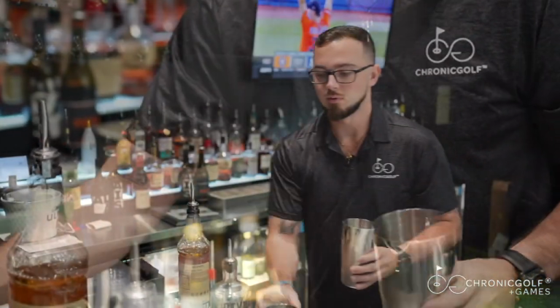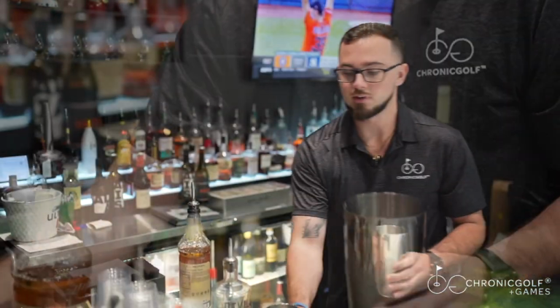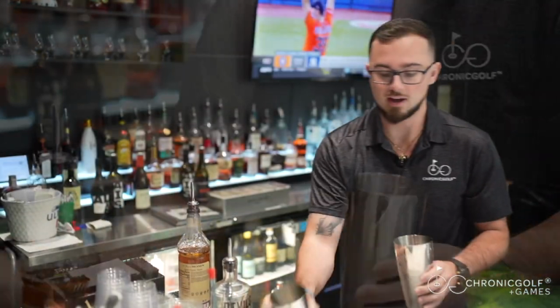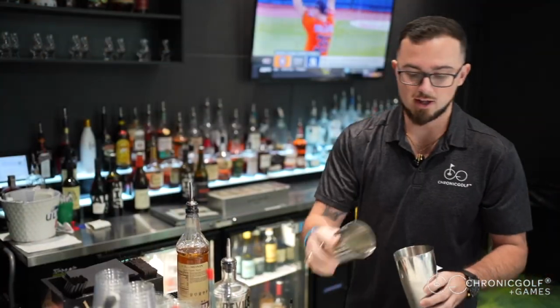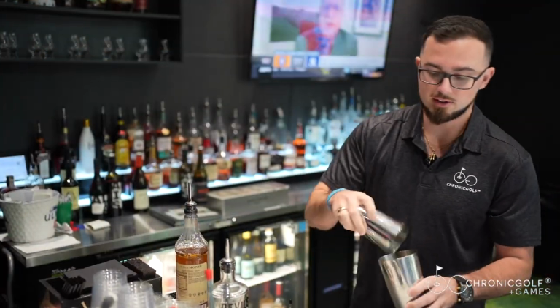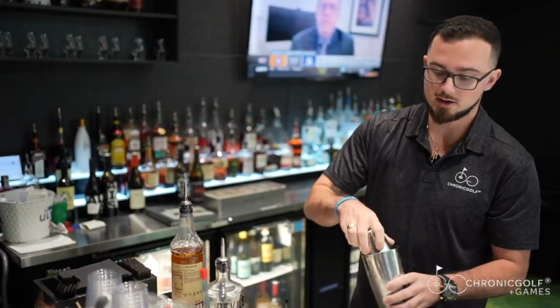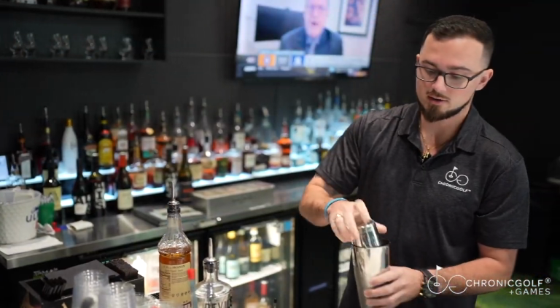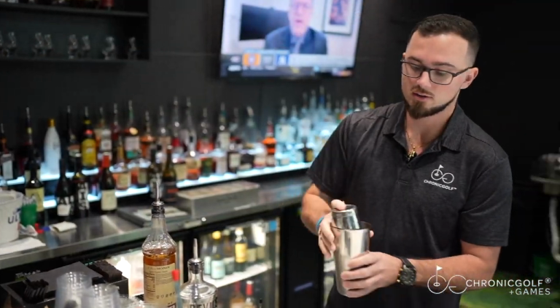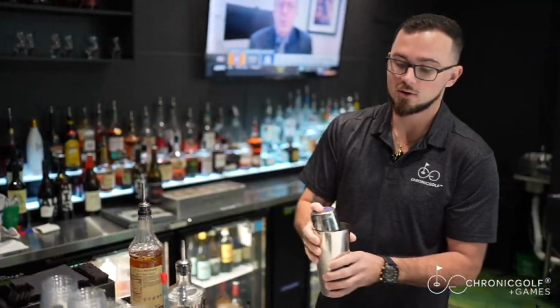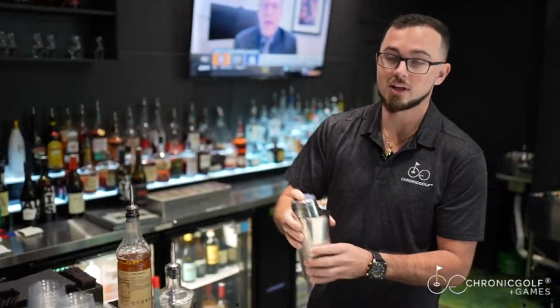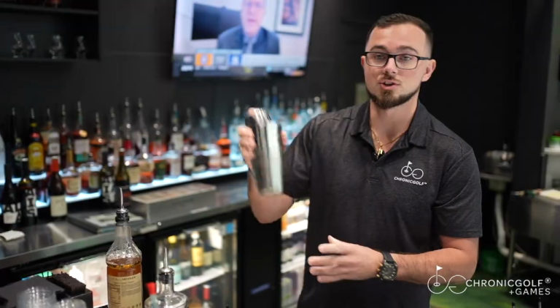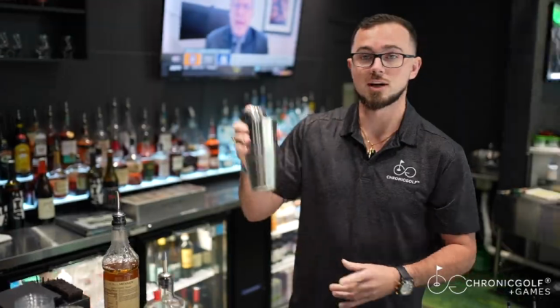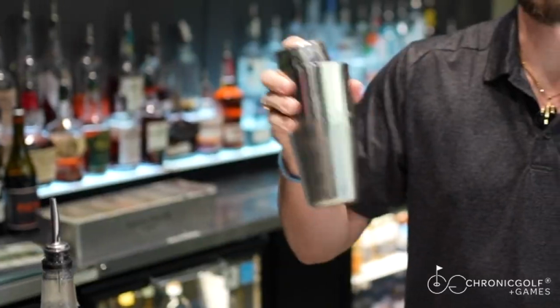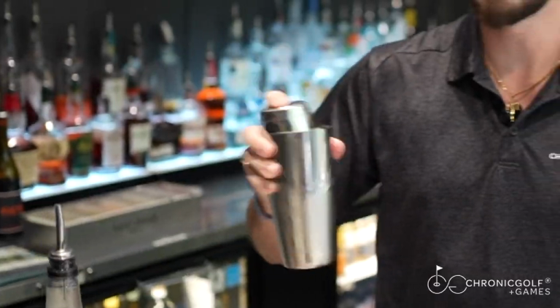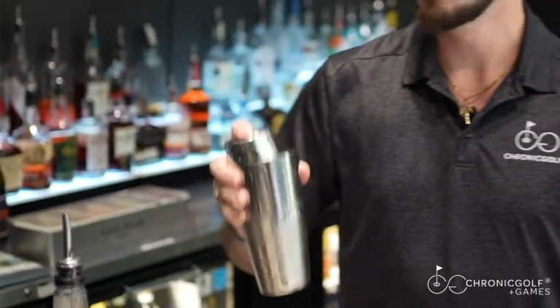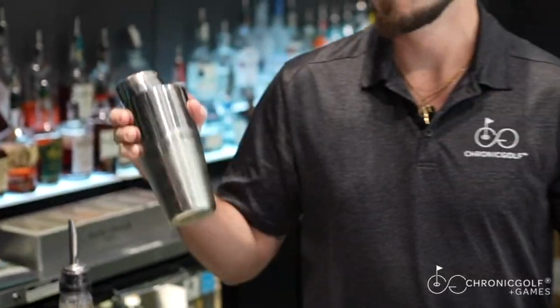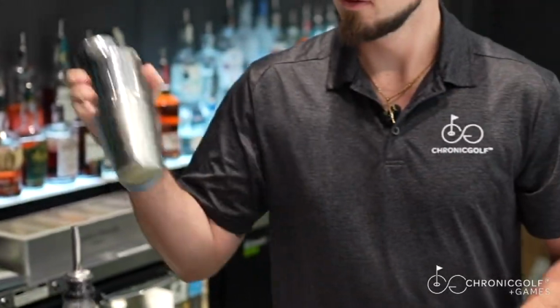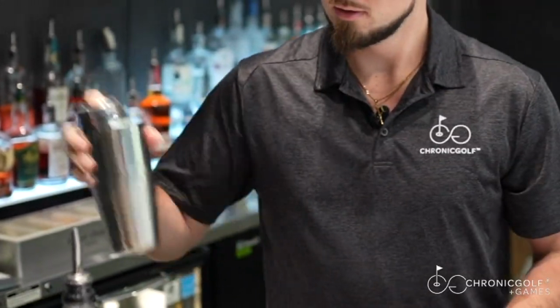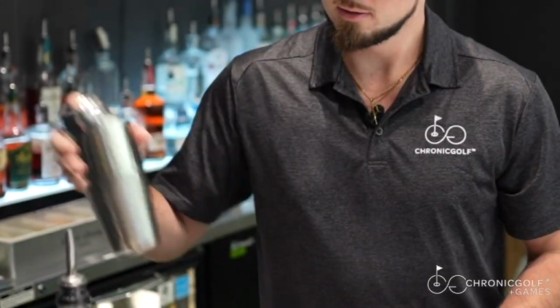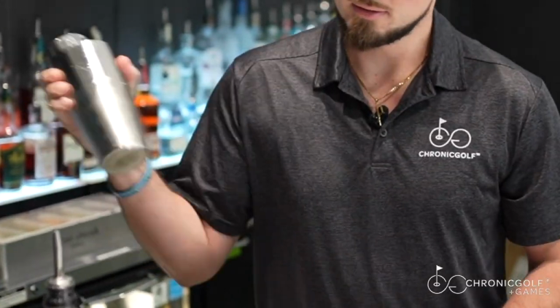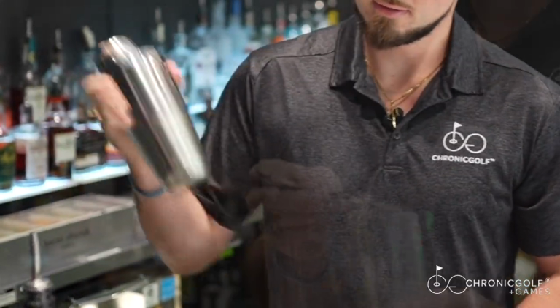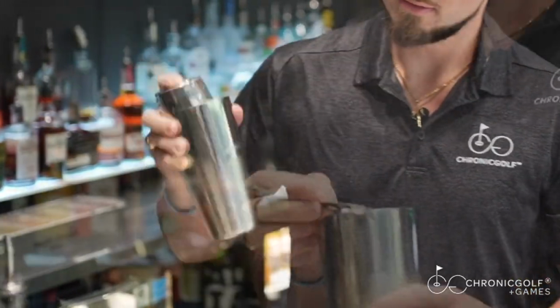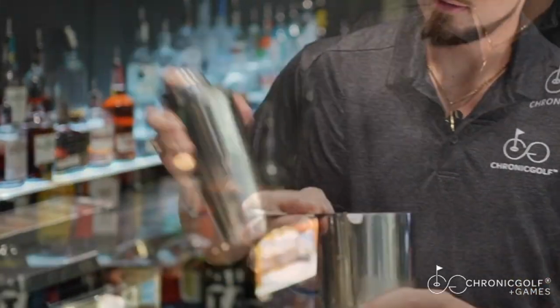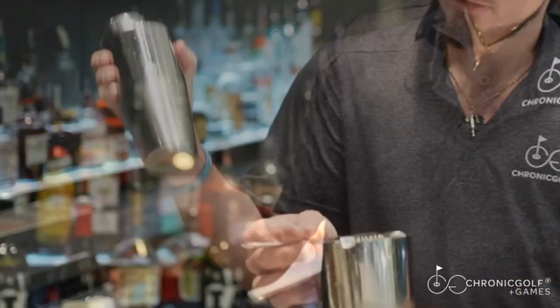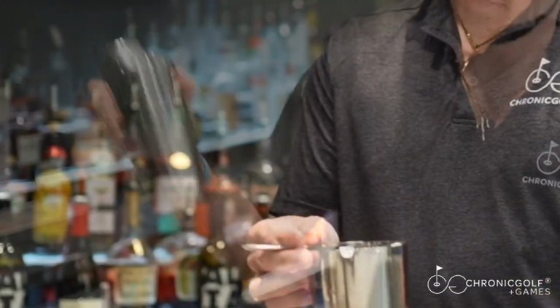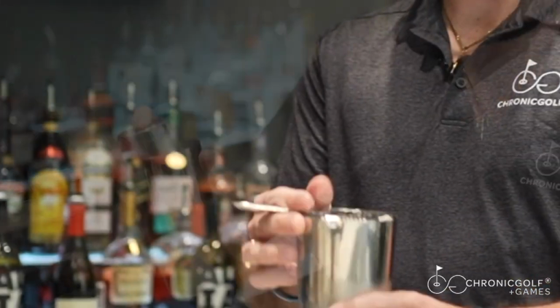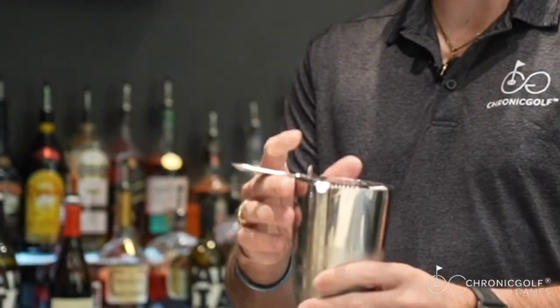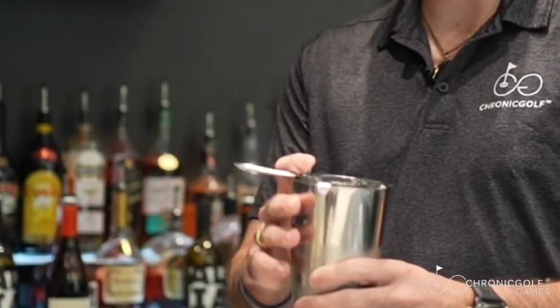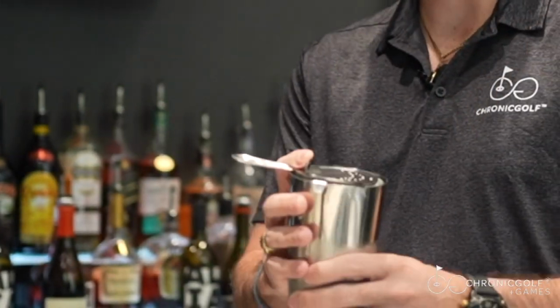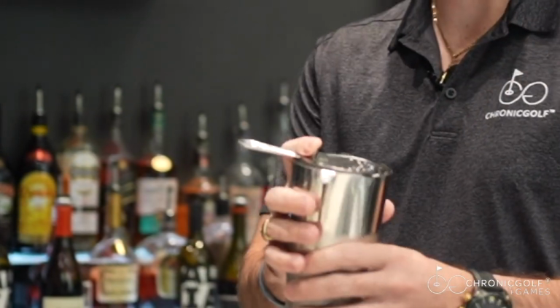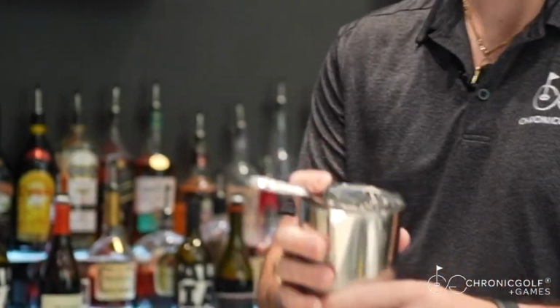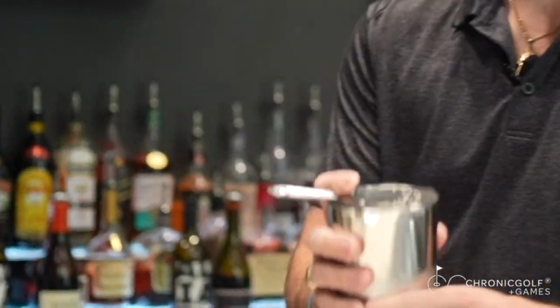Once you have that in there, go ahead and get your shaker ready and add your strainer on top.